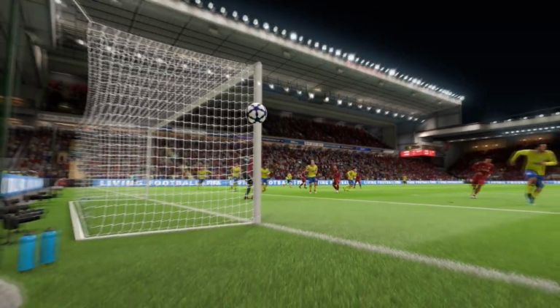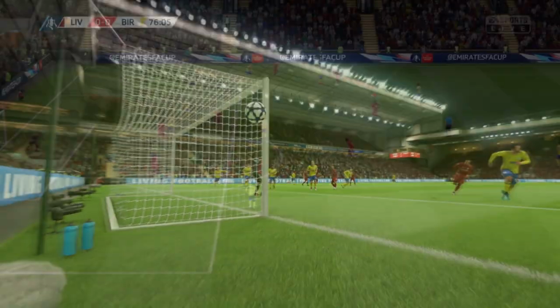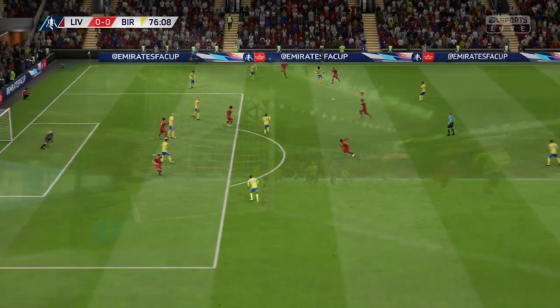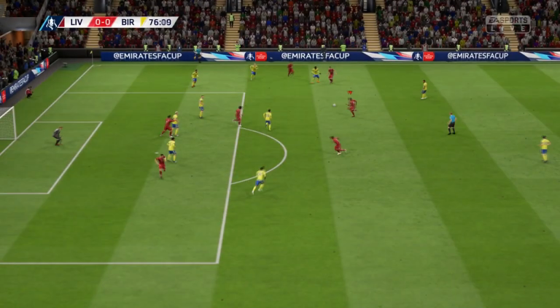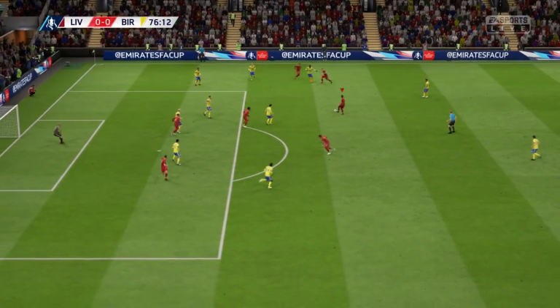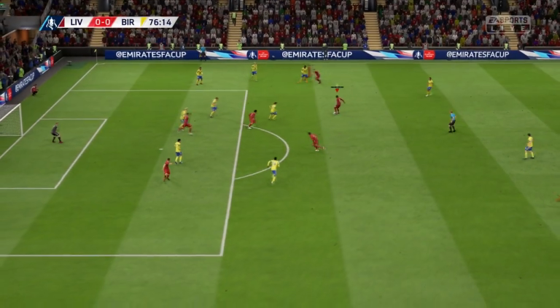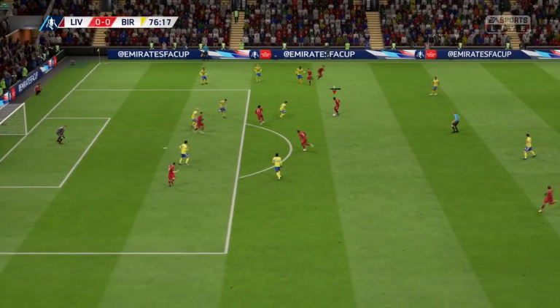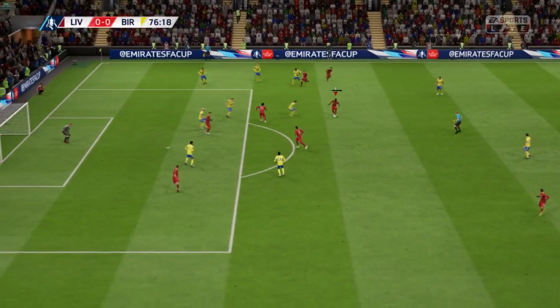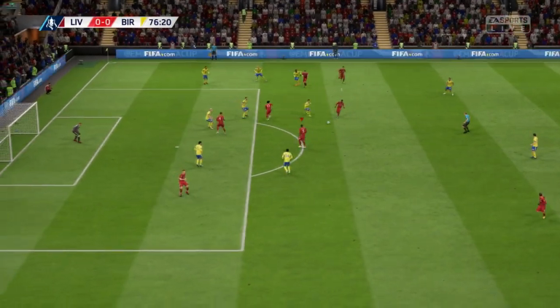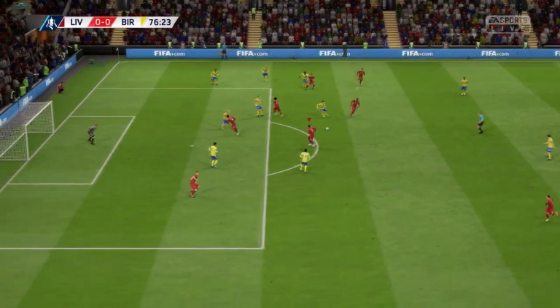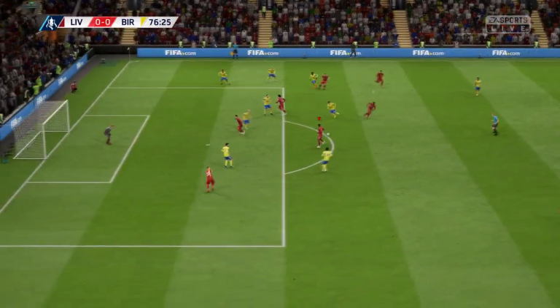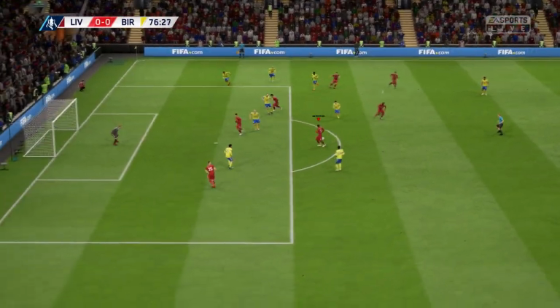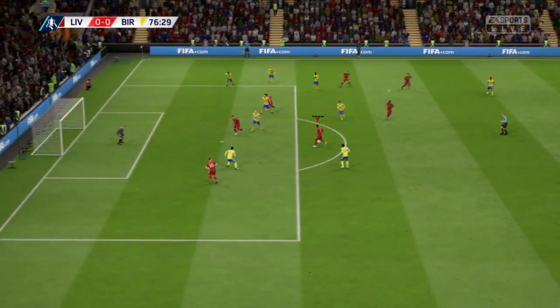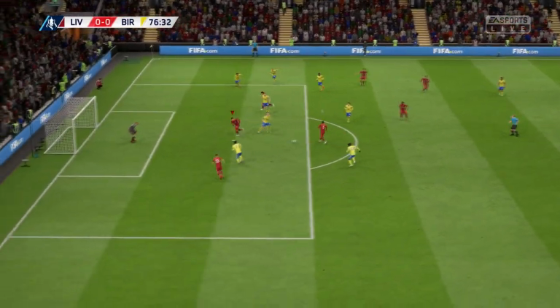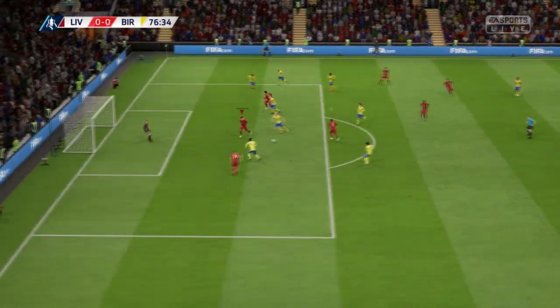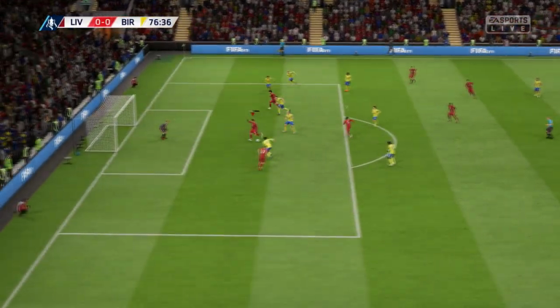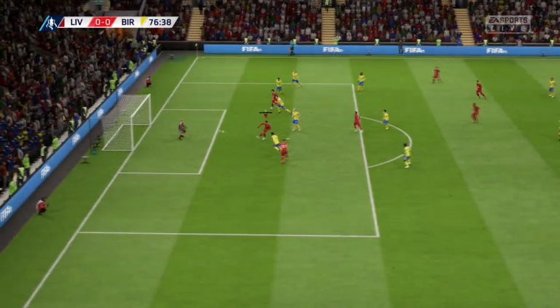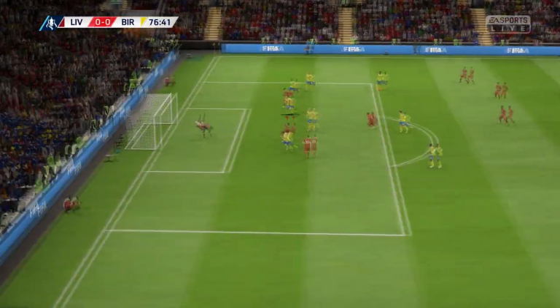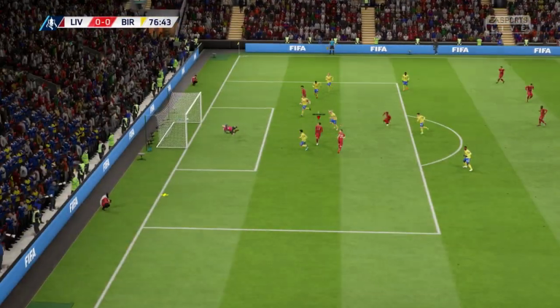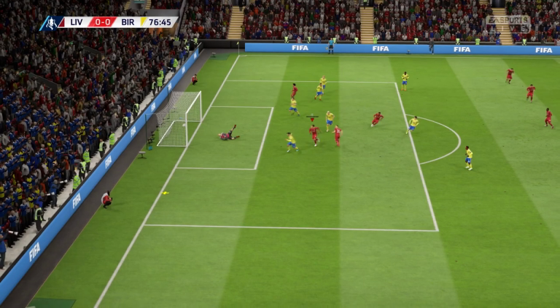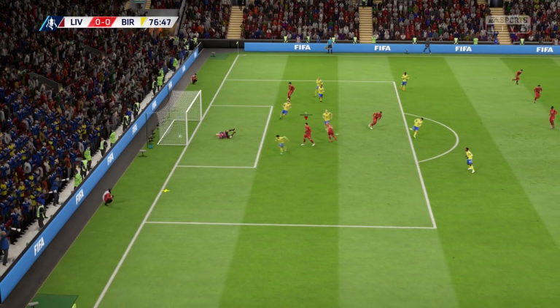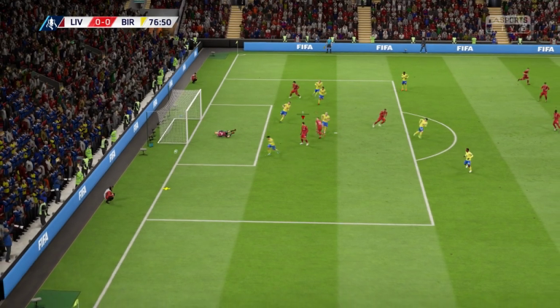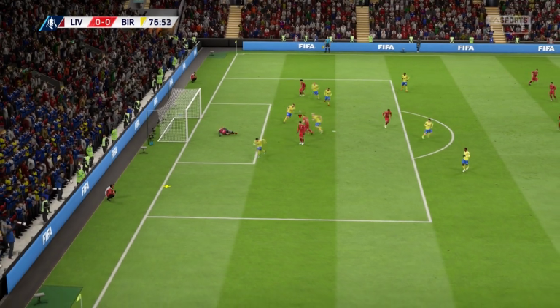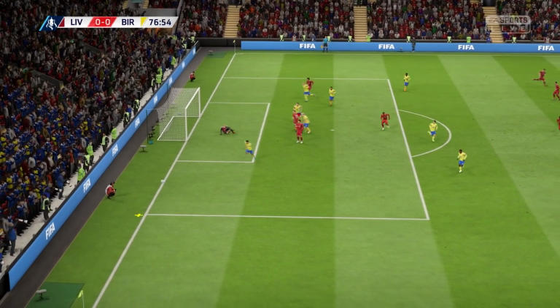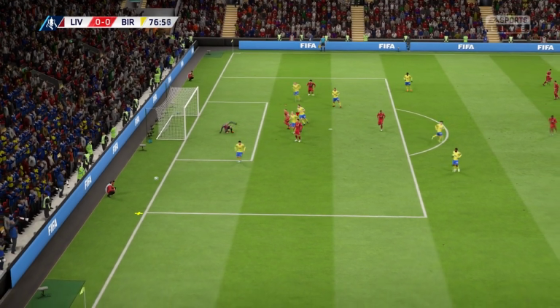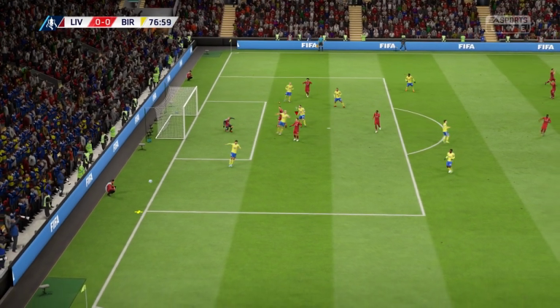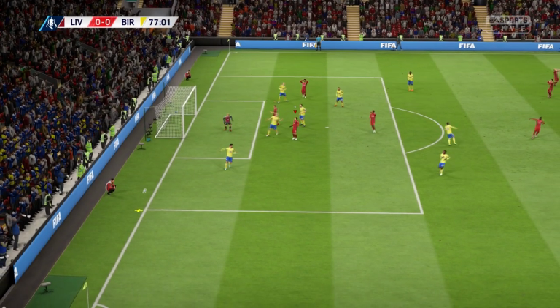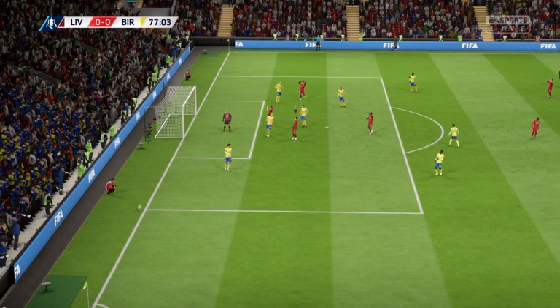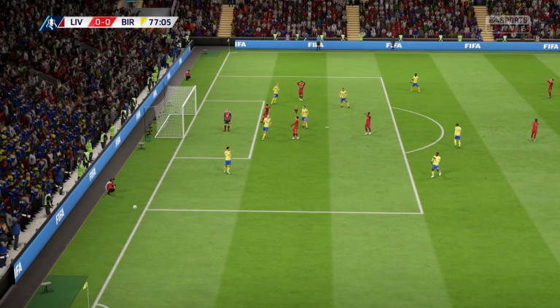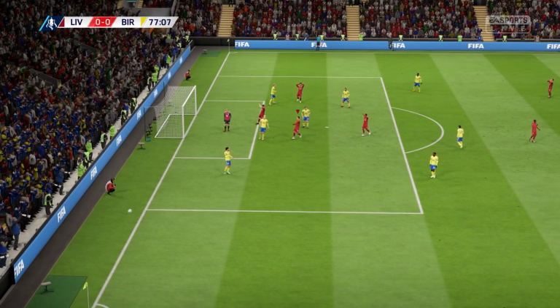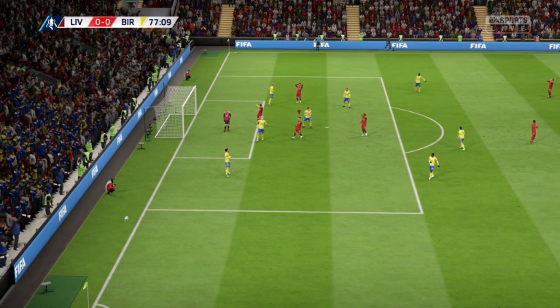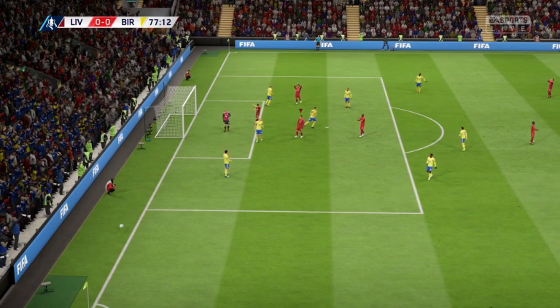Can whip it in now — great chance to go in front, but it hits the post!